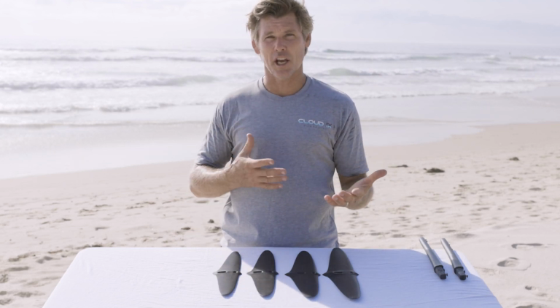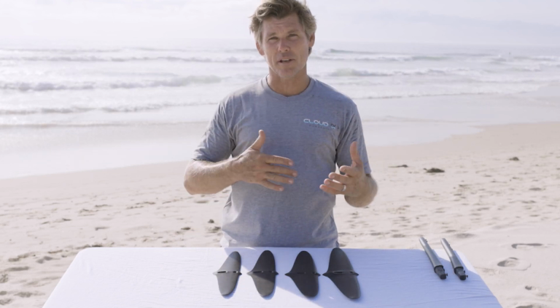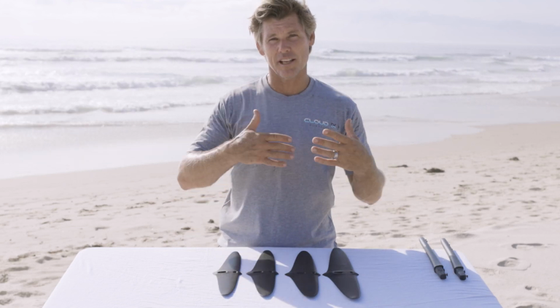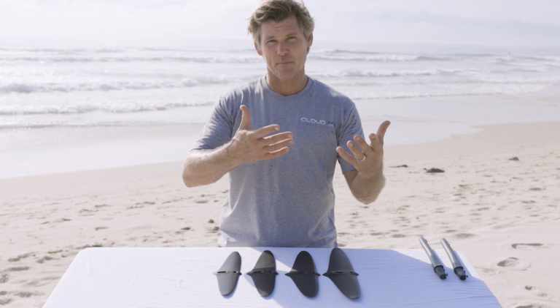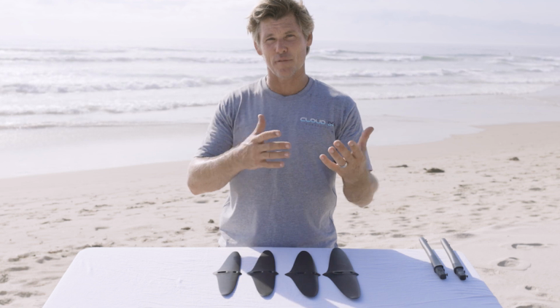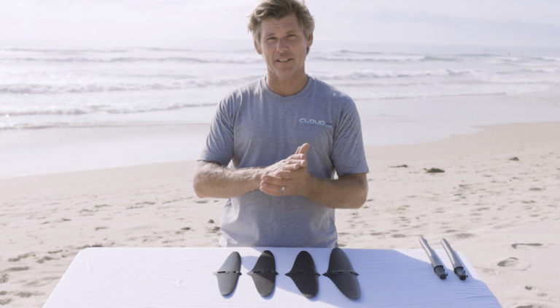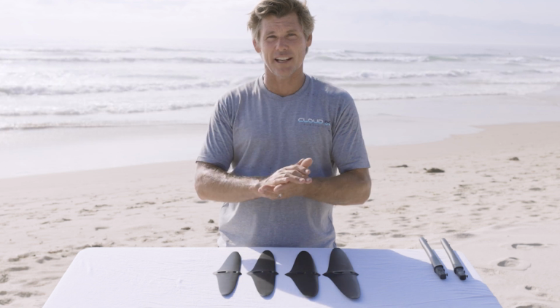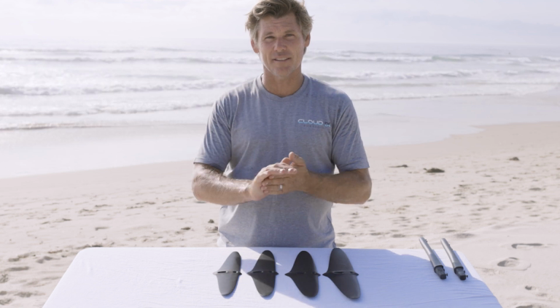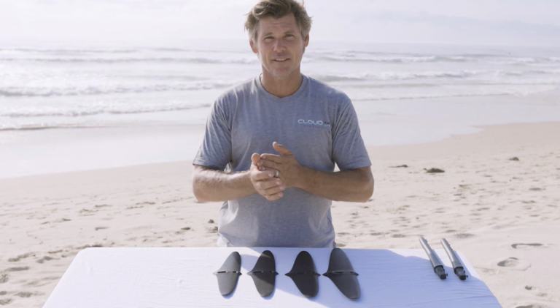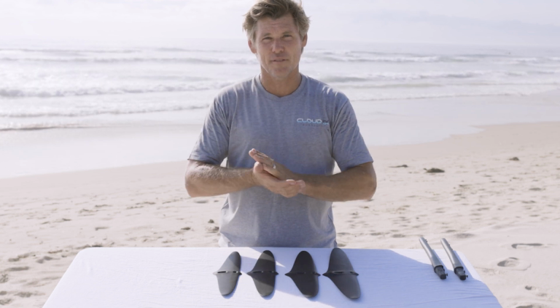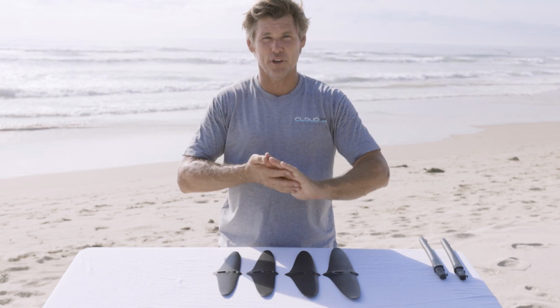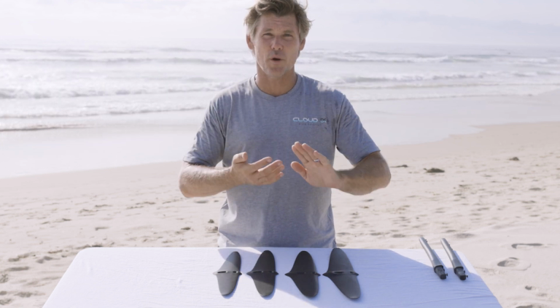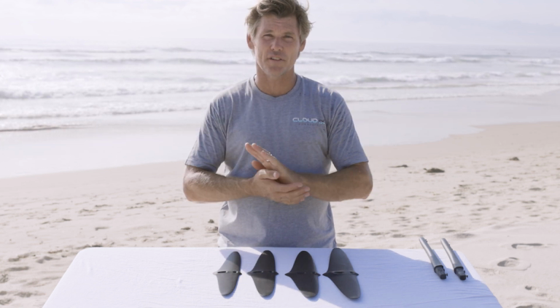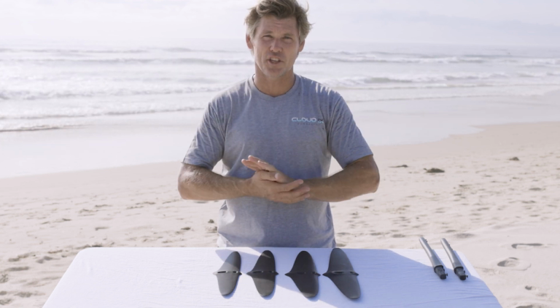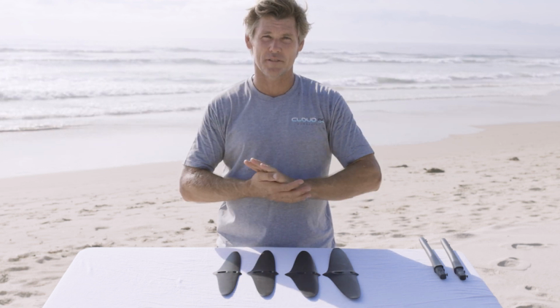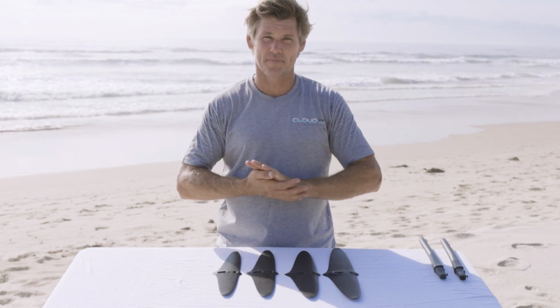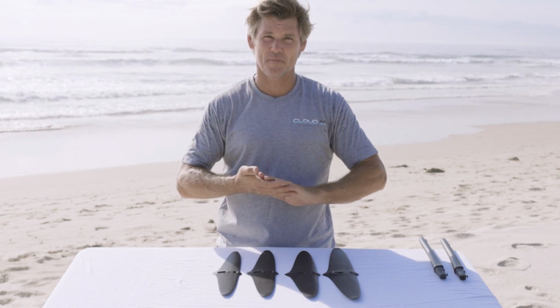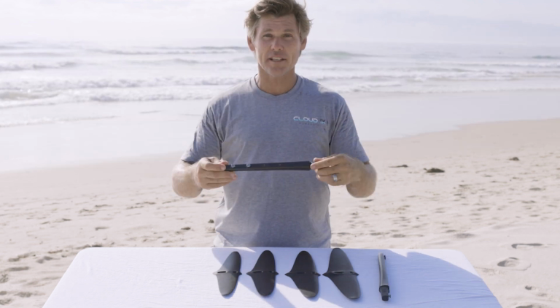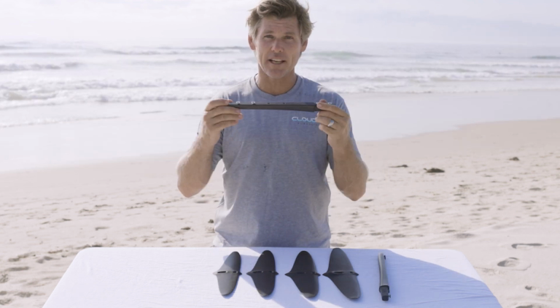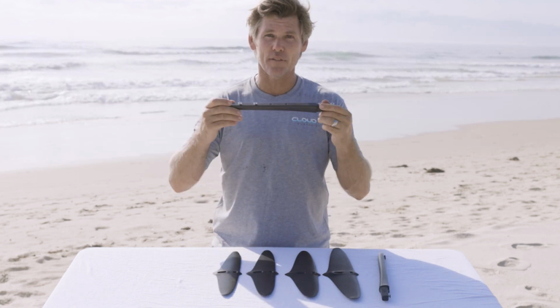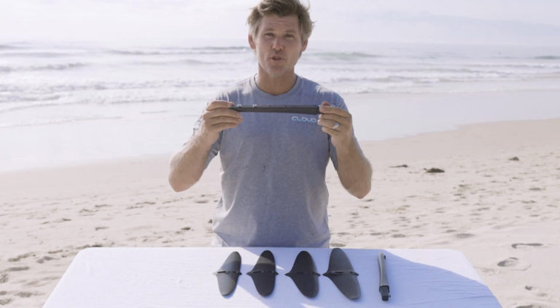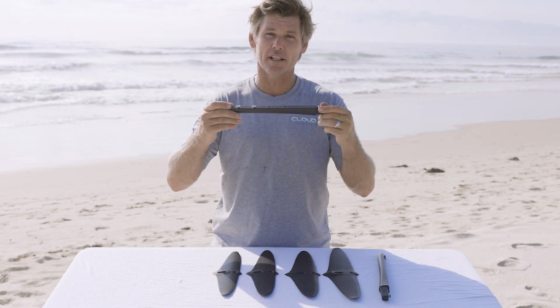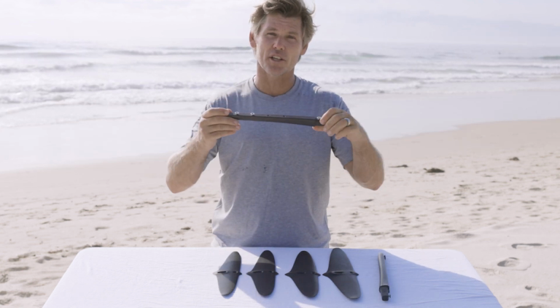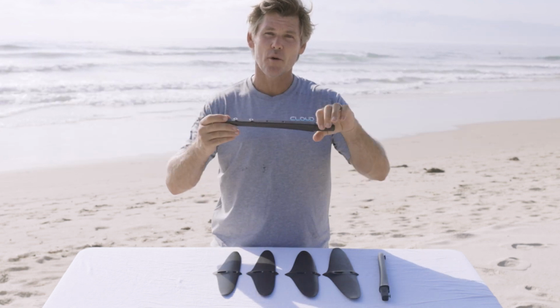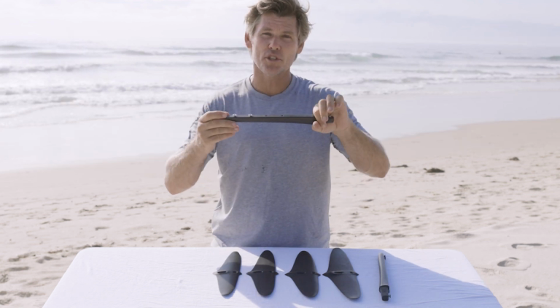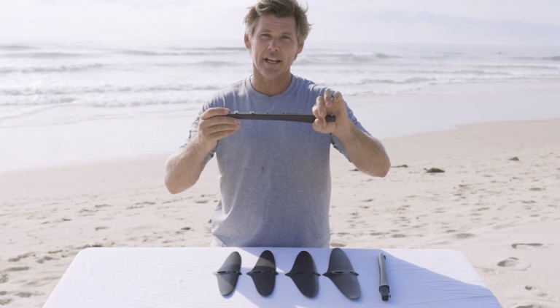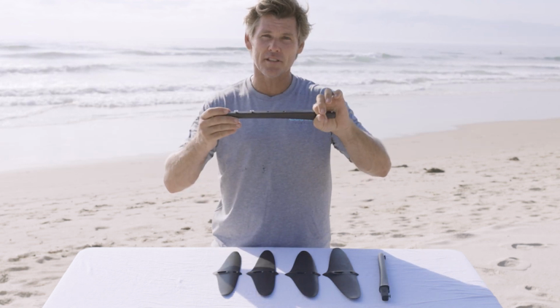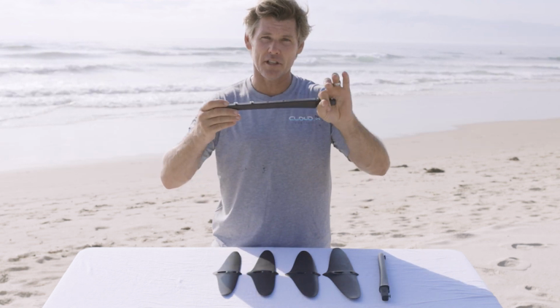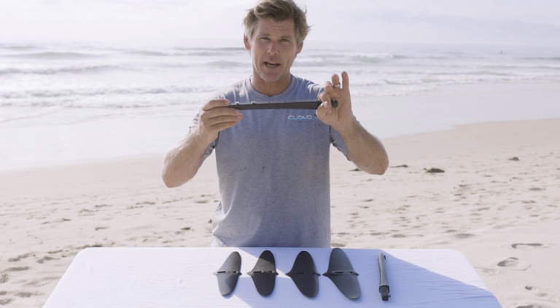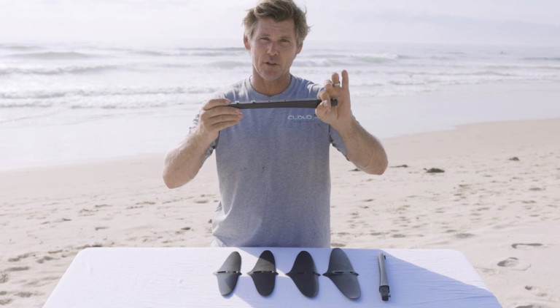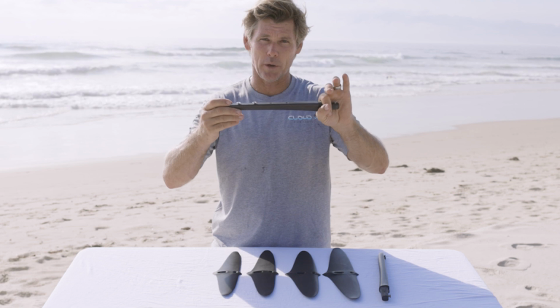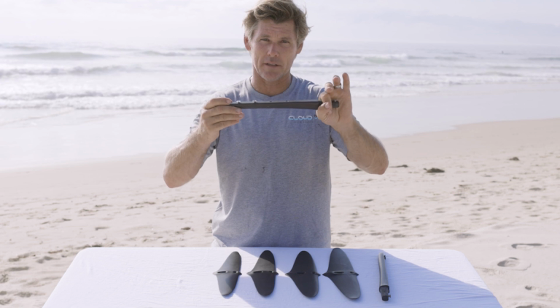We often mix and match the tail wings to create different situations and help us get the perfect setting for each wave condition. This is our tail fuselage, which connects to the back of the wings.